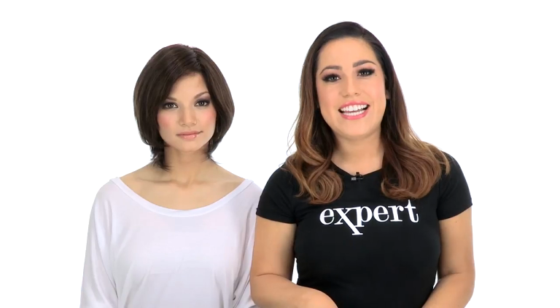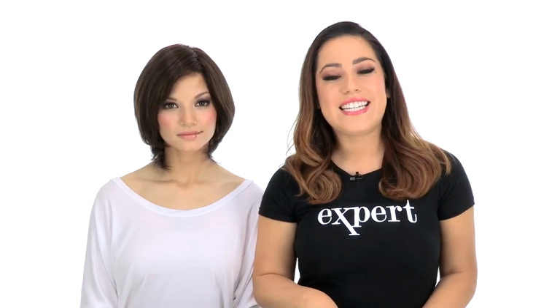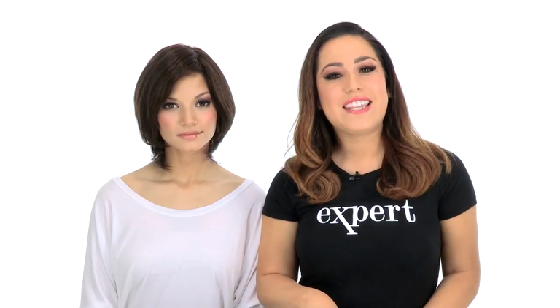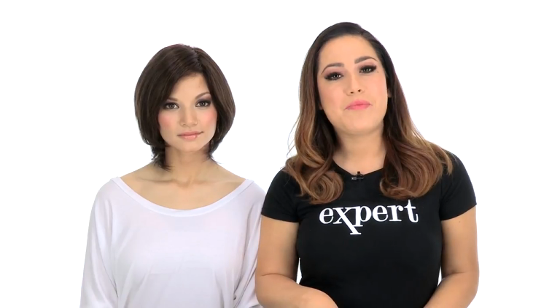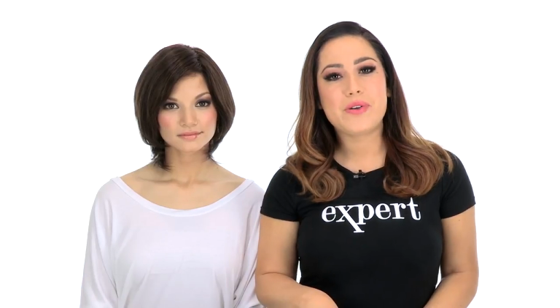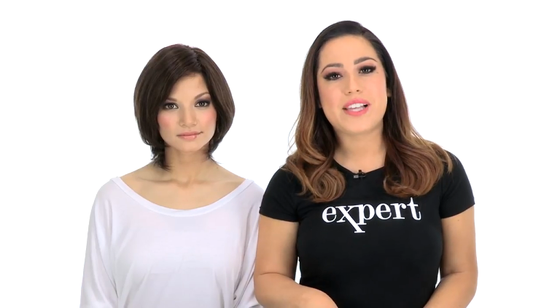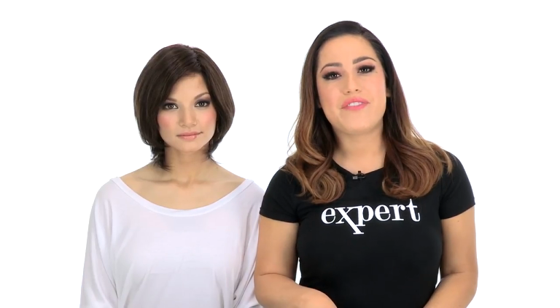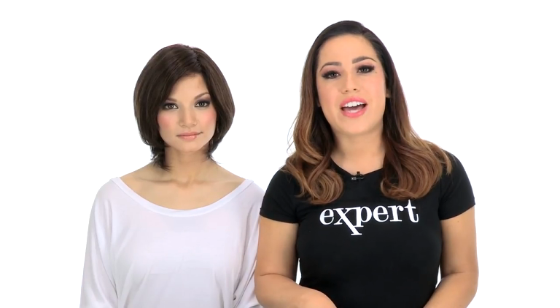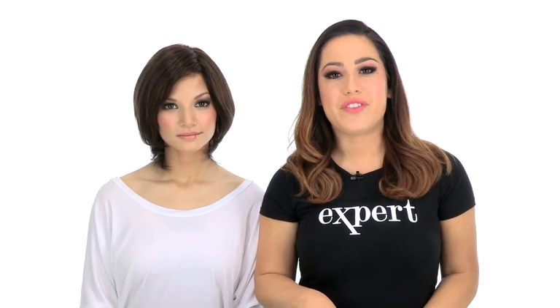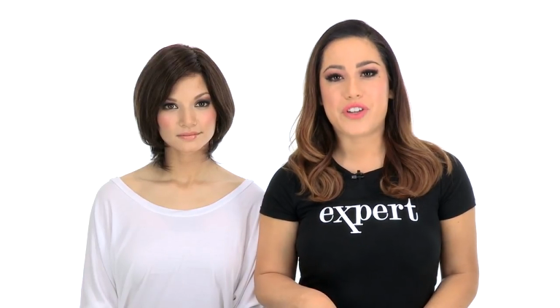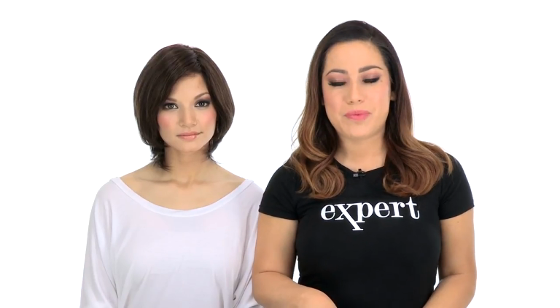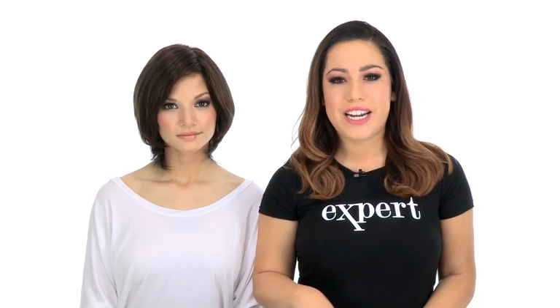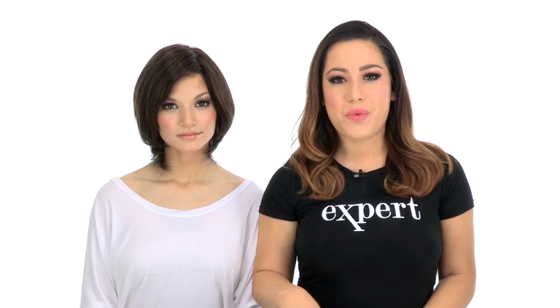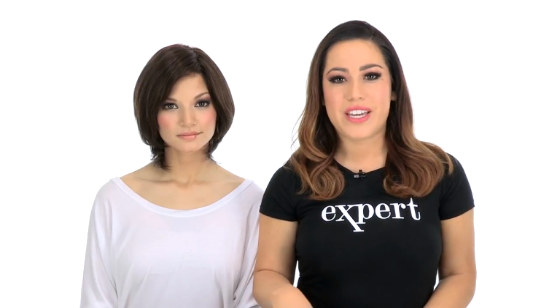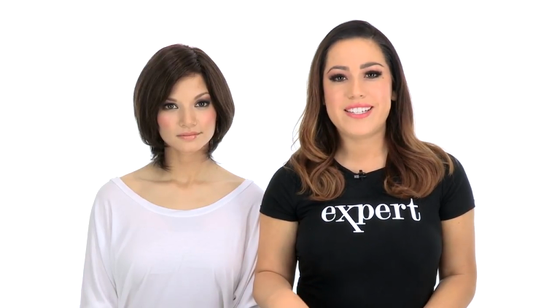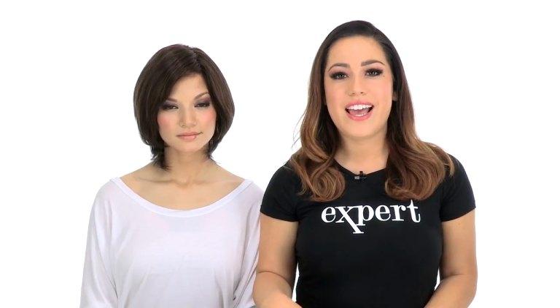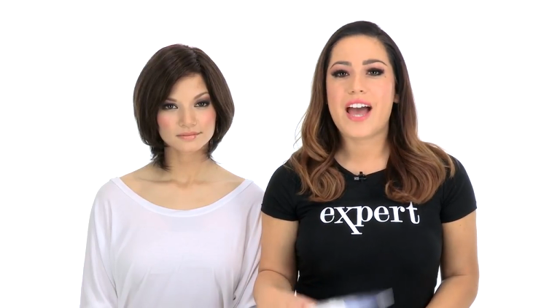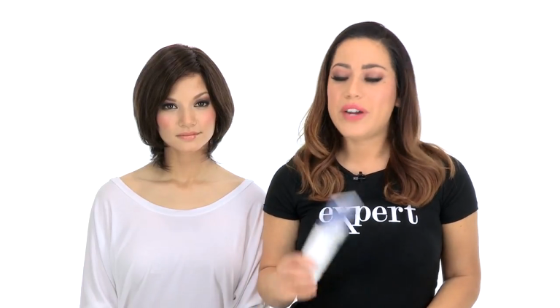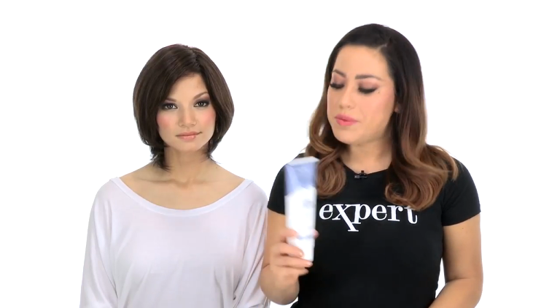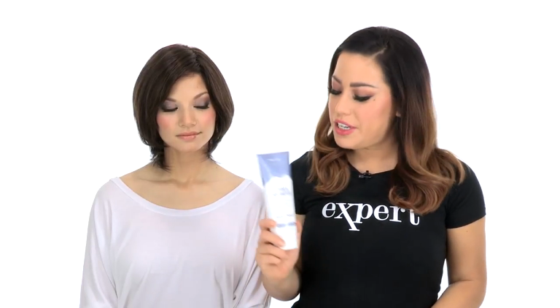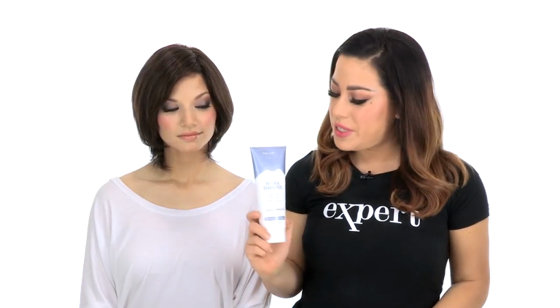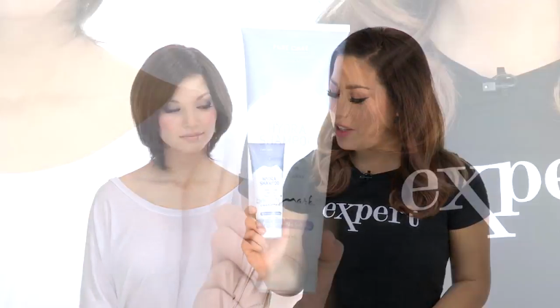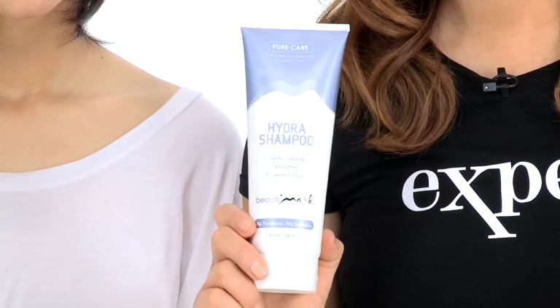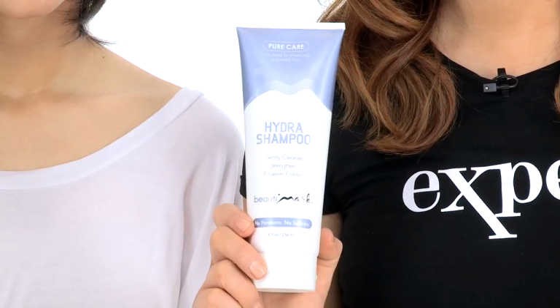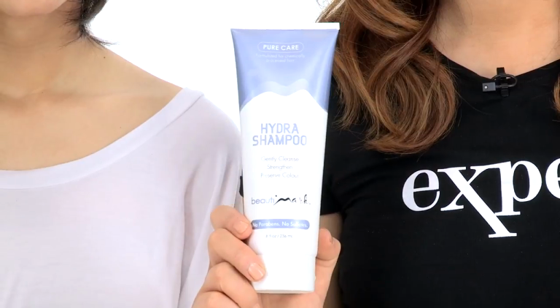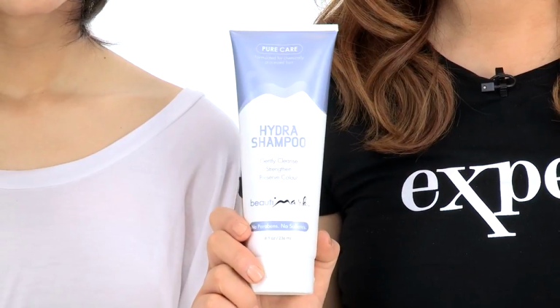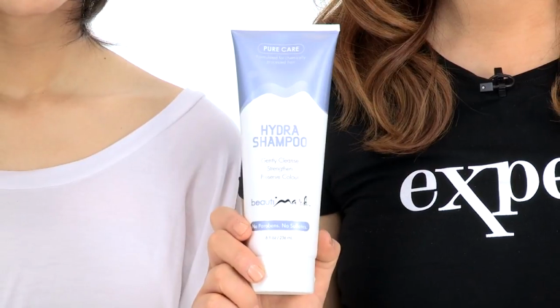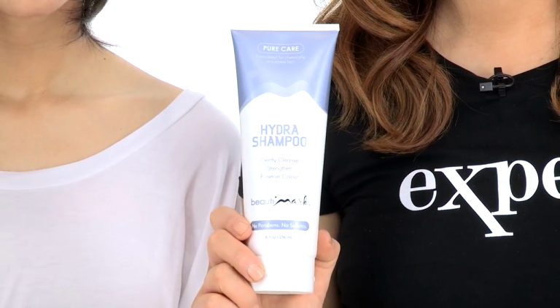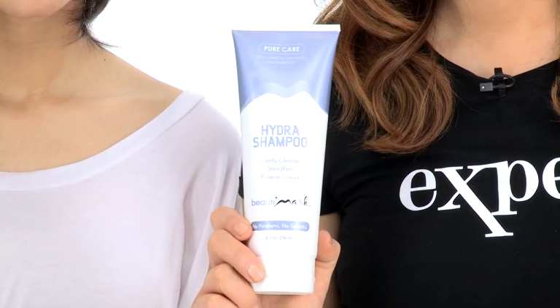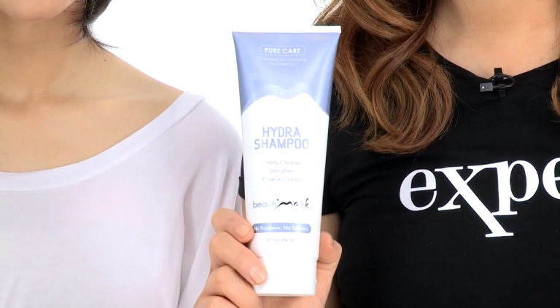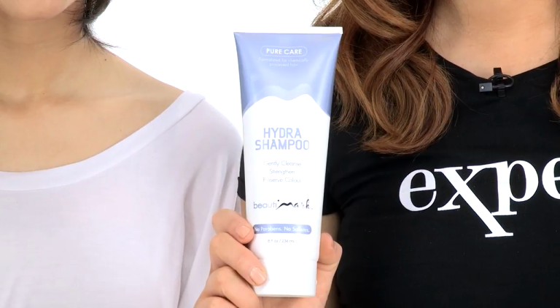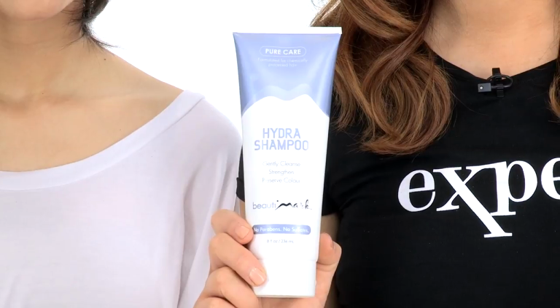To get the most life out of your human hair wigs, I recommend using the Pure Care line by Beauty Mark.